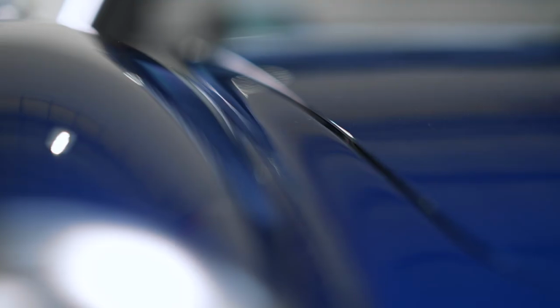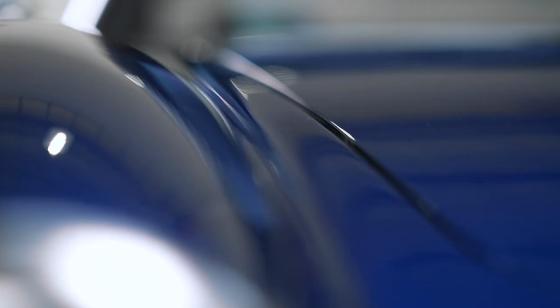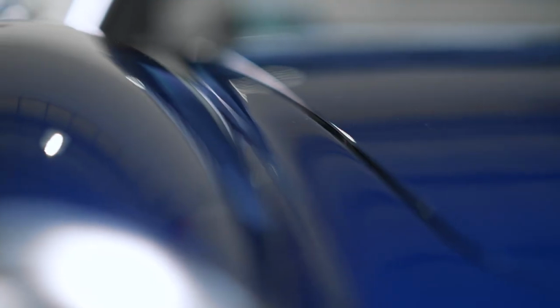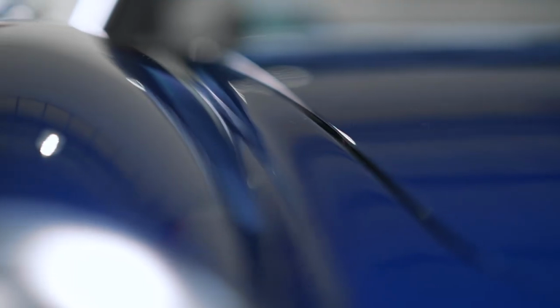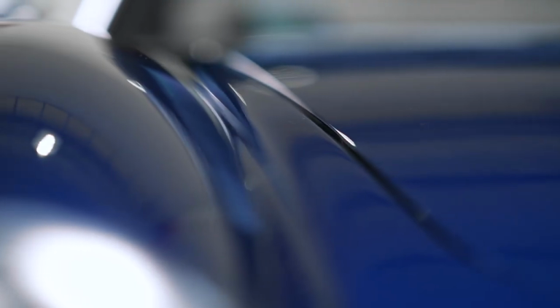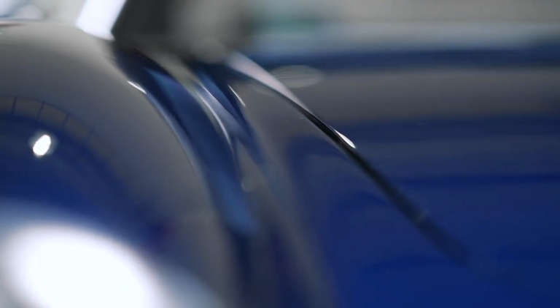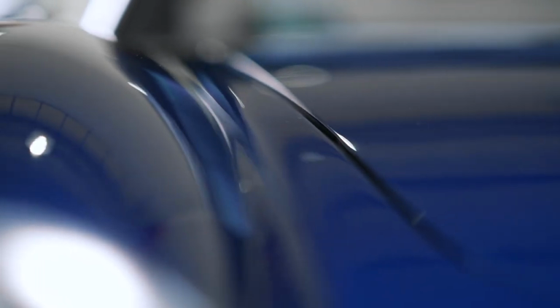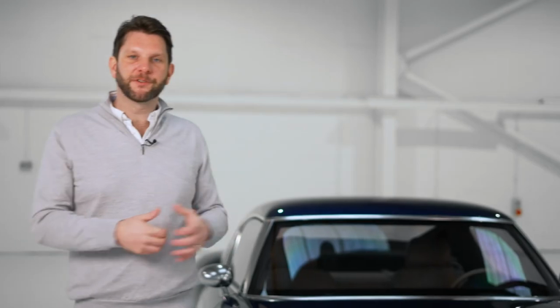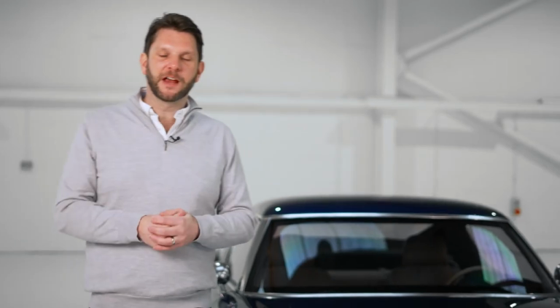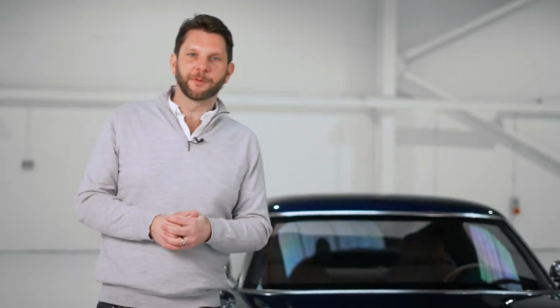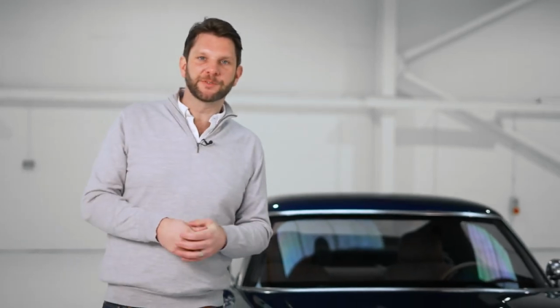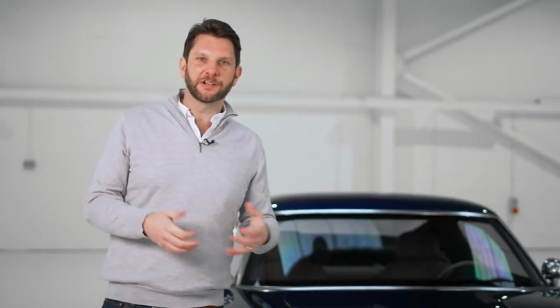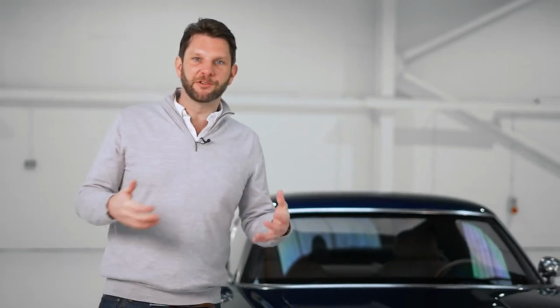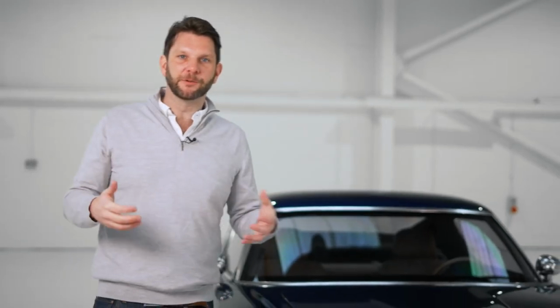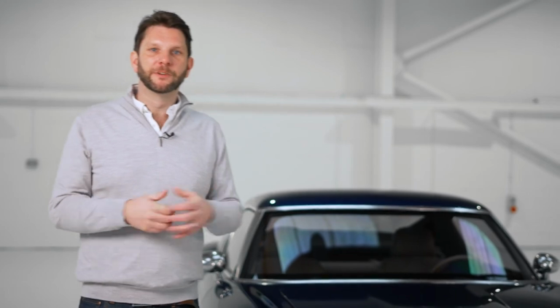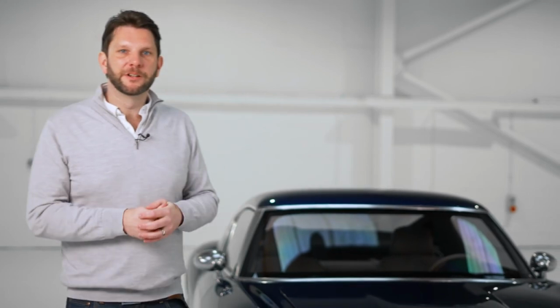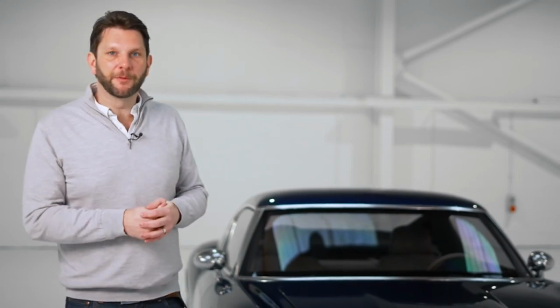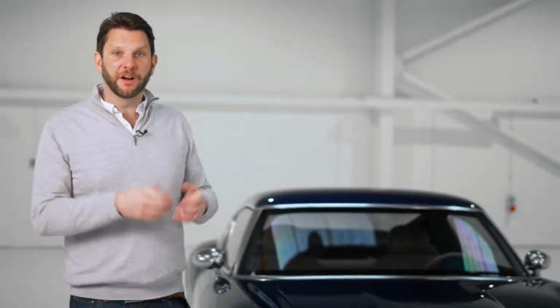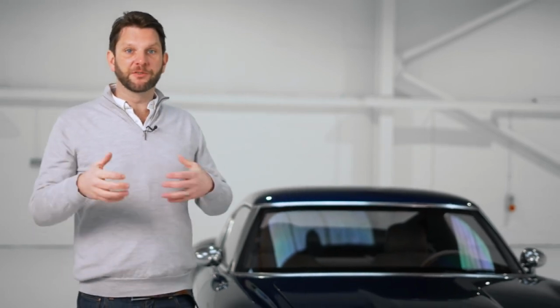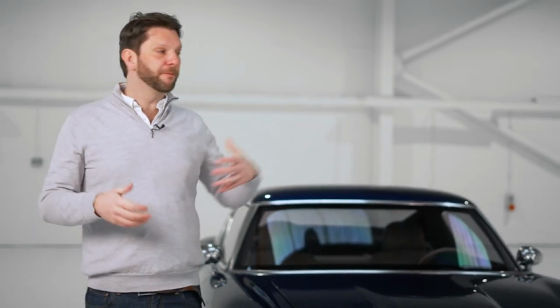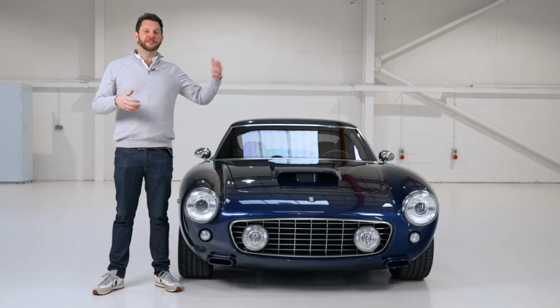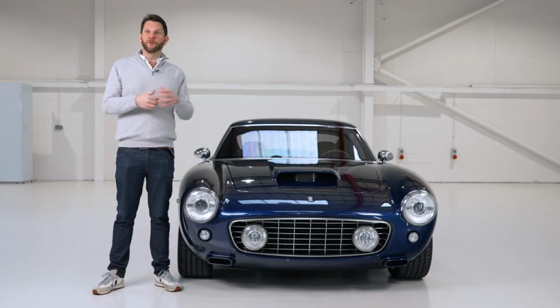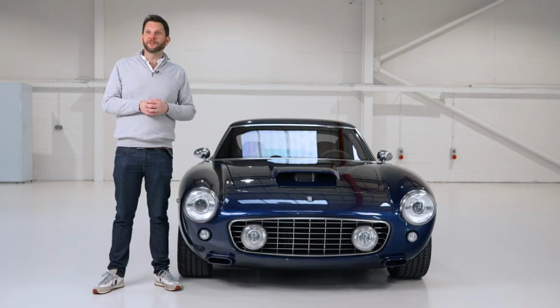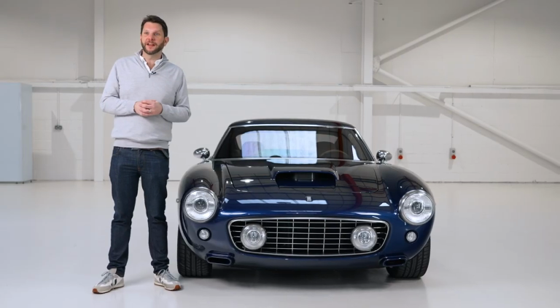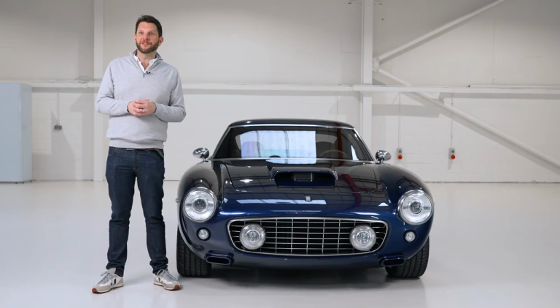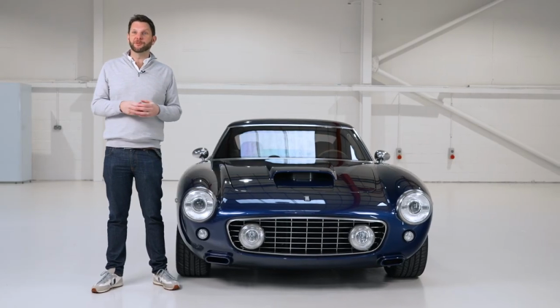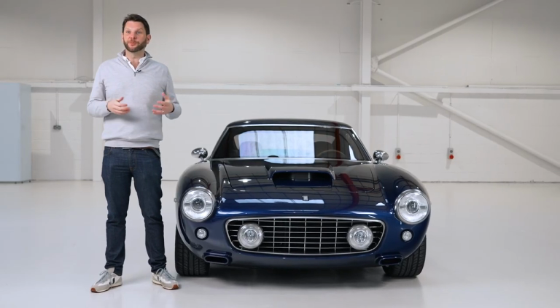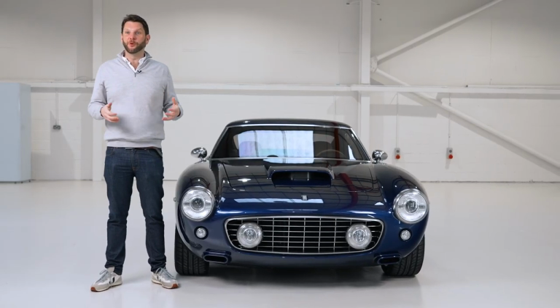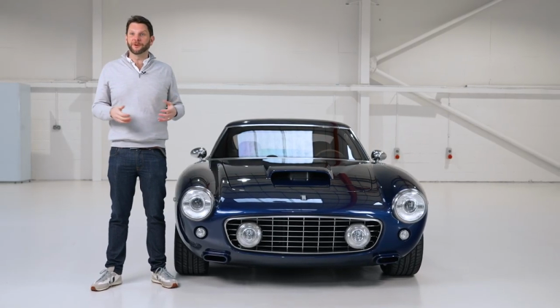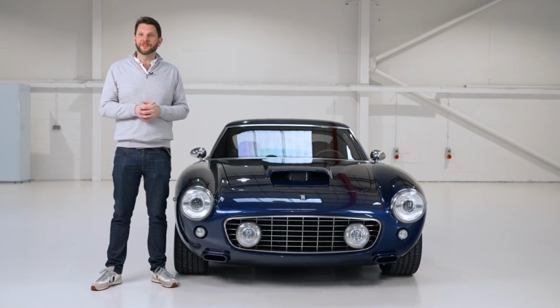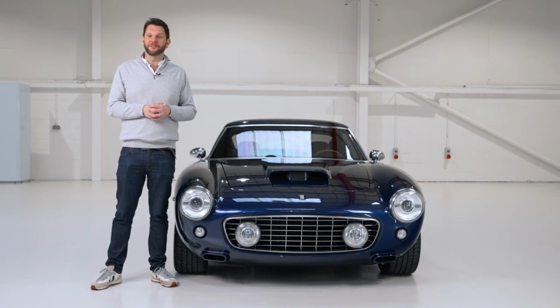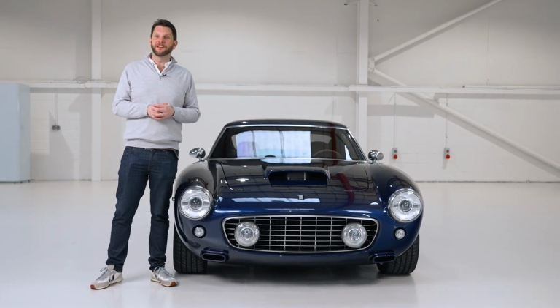A key part of the brief for this car was to create something that was actually usable — something that I could drive from here to Le Mans and get out and still be able to walk when I got to the other end.